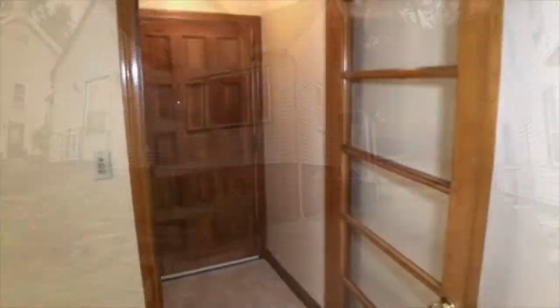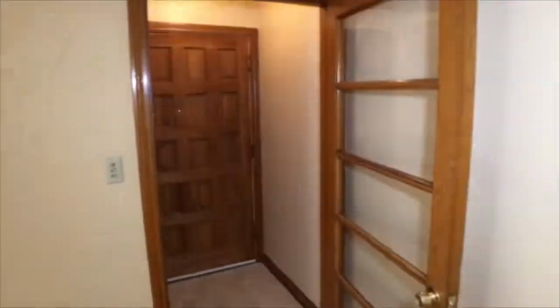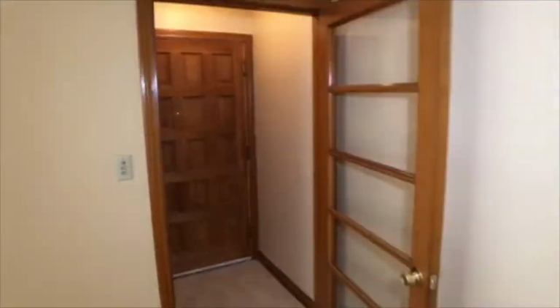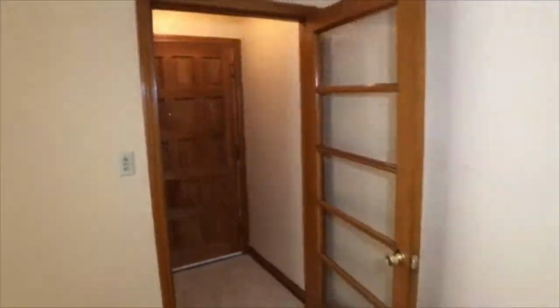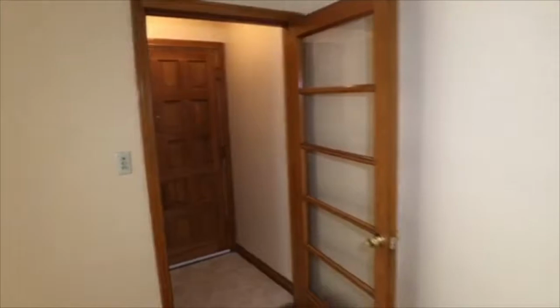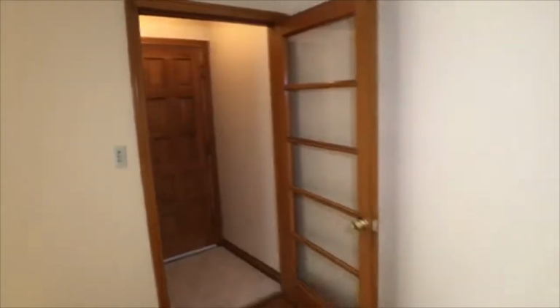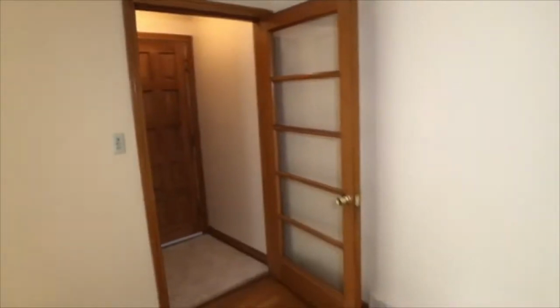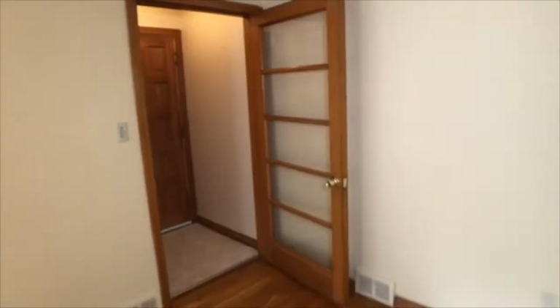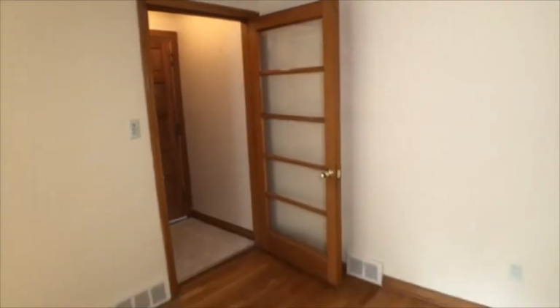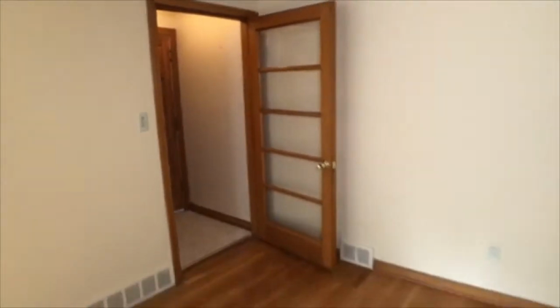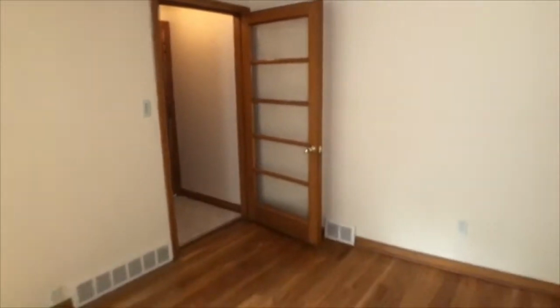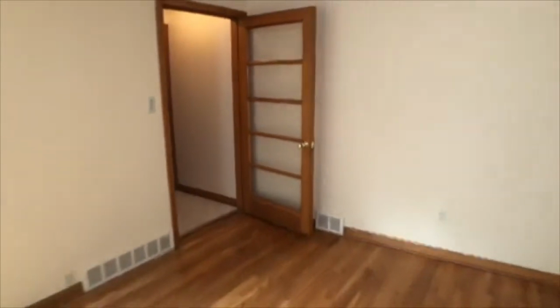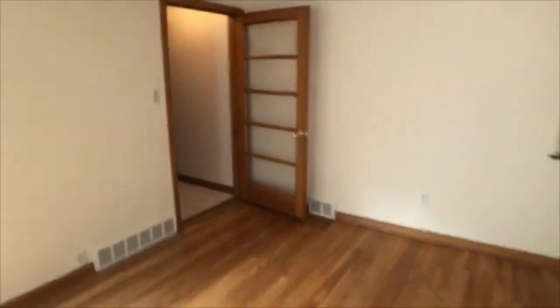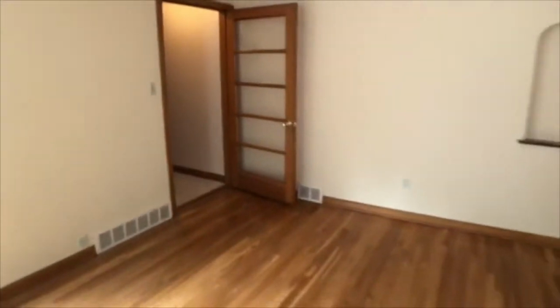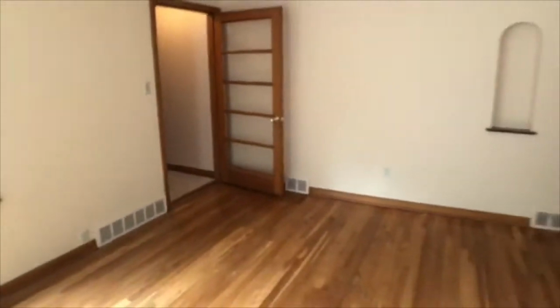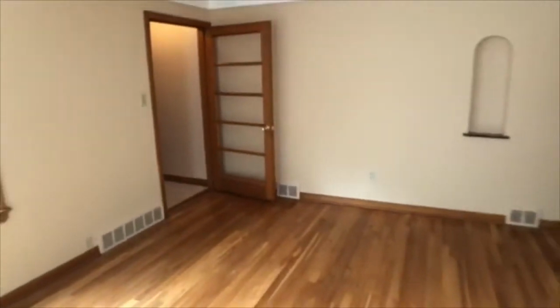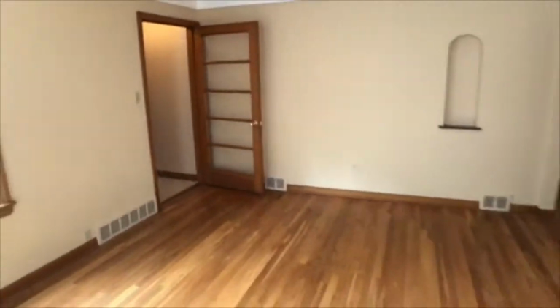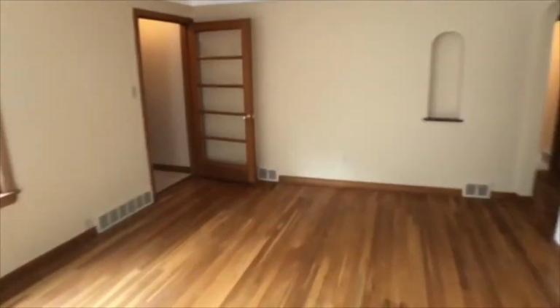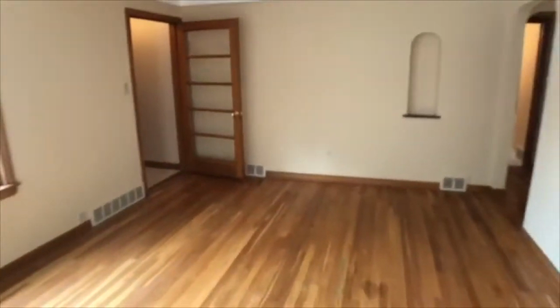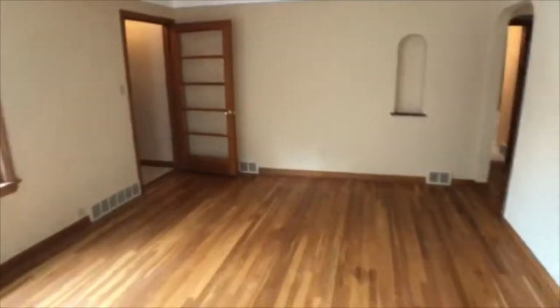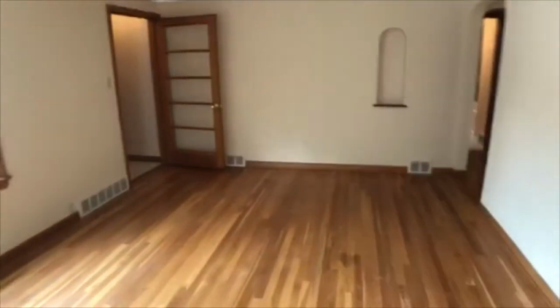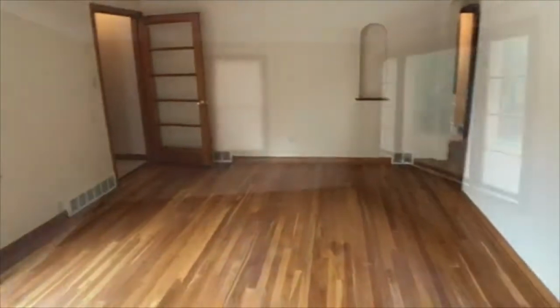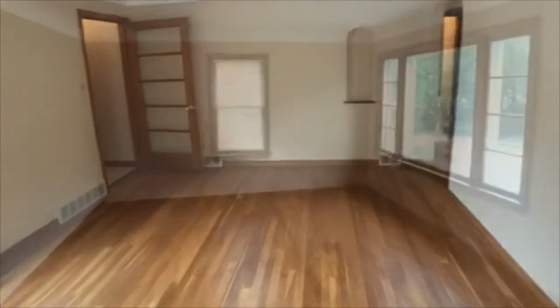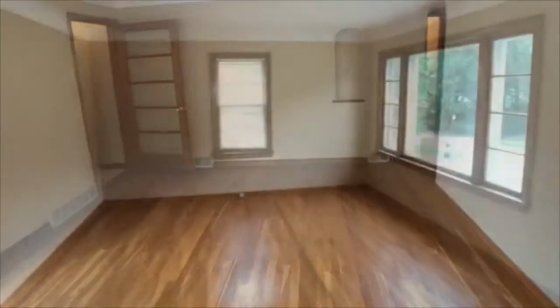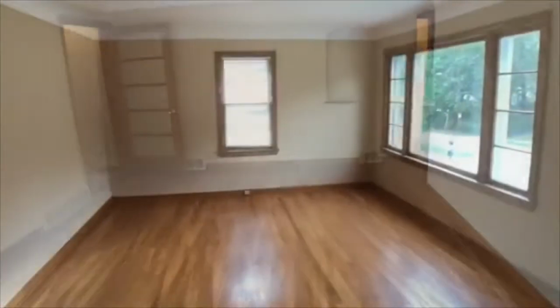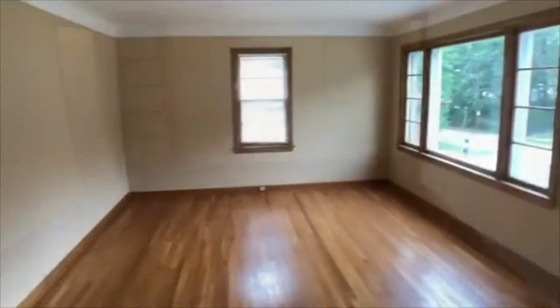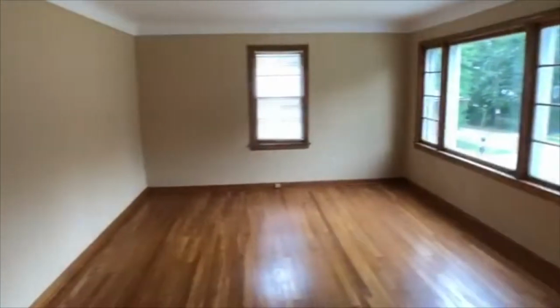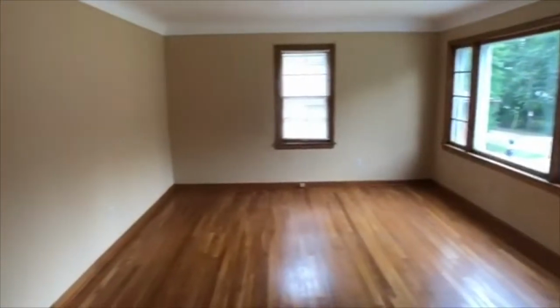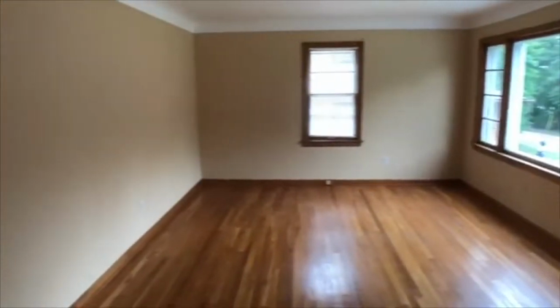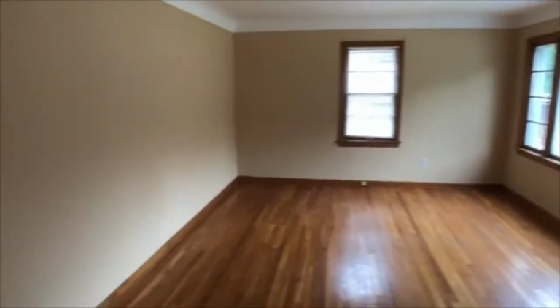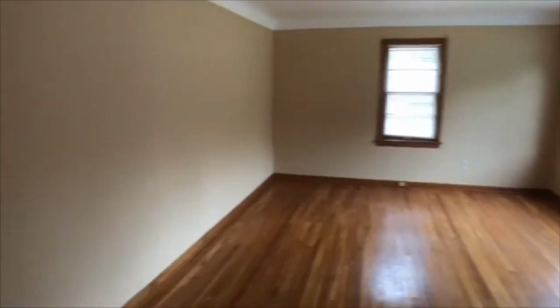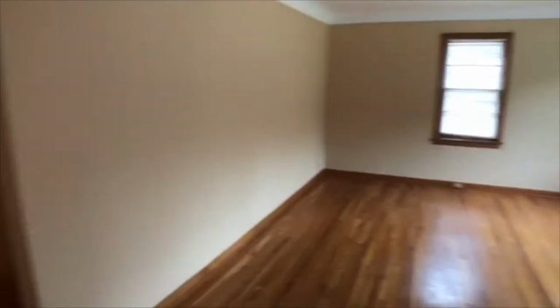We step in the front door through an entry vestibule into the spacious living room with beautiful hardwood floors.